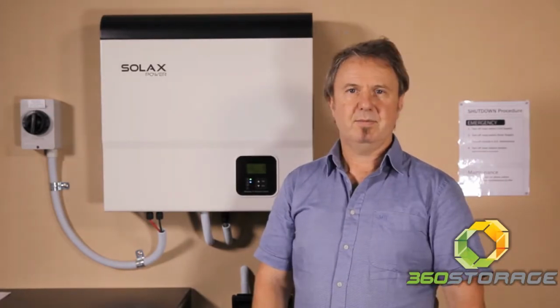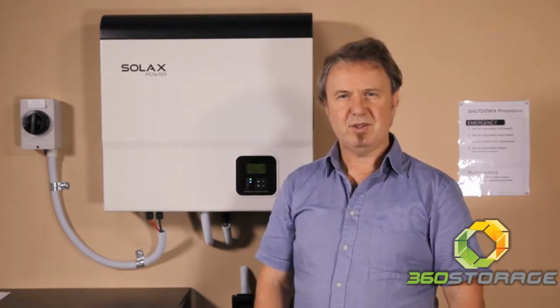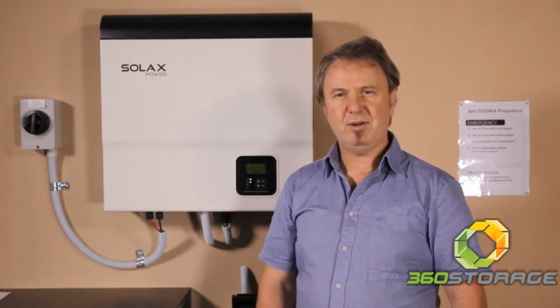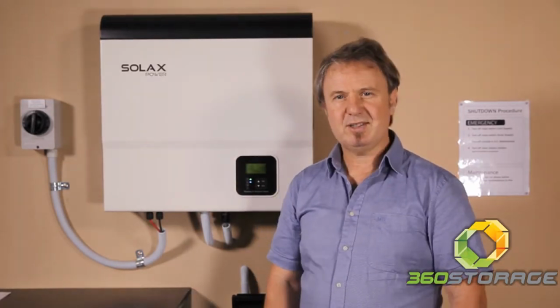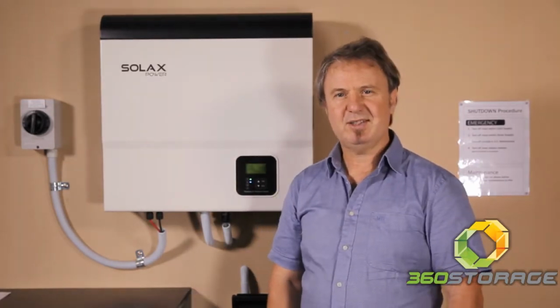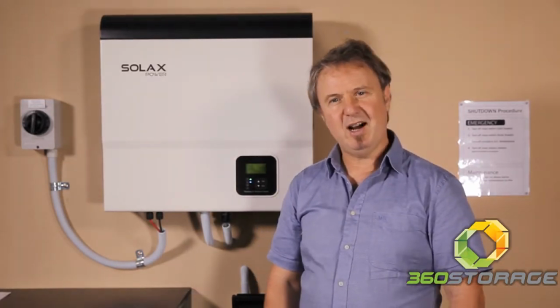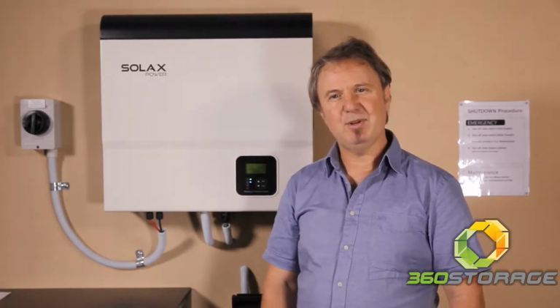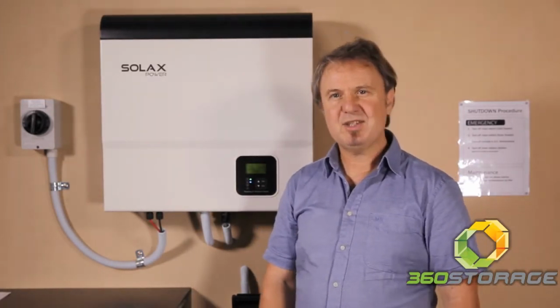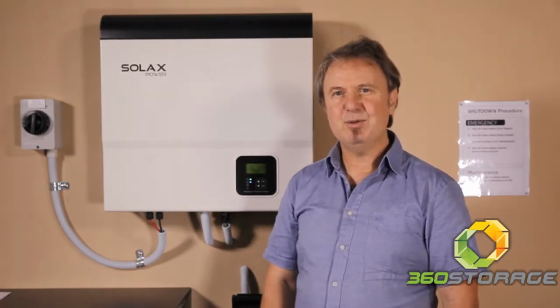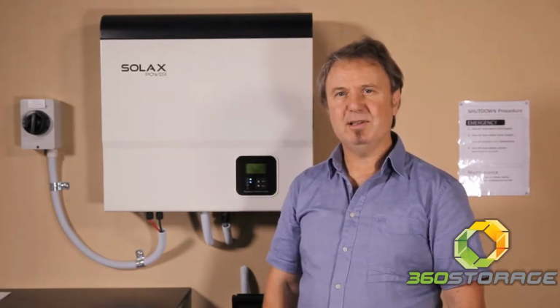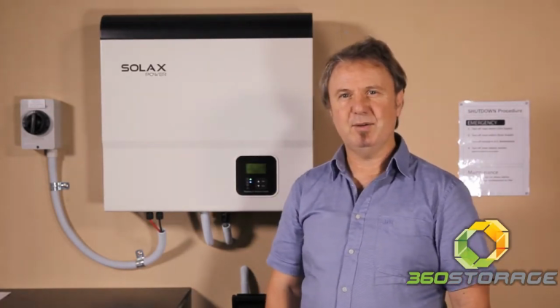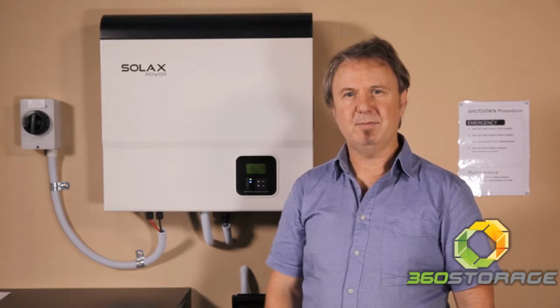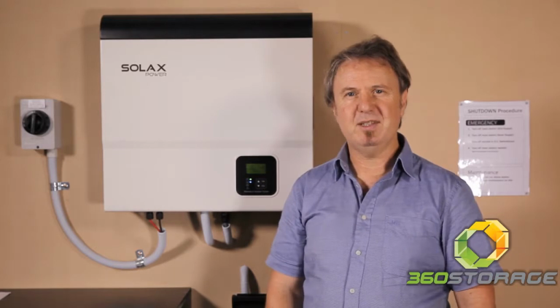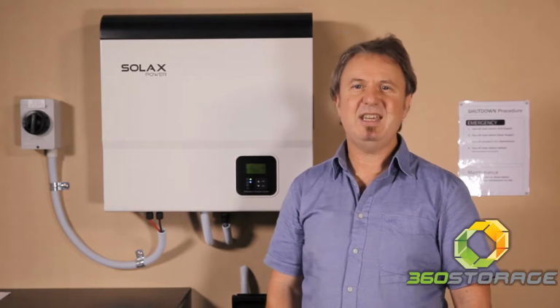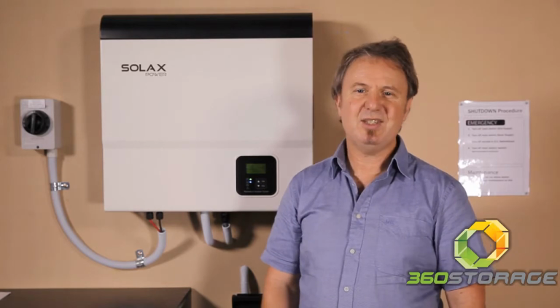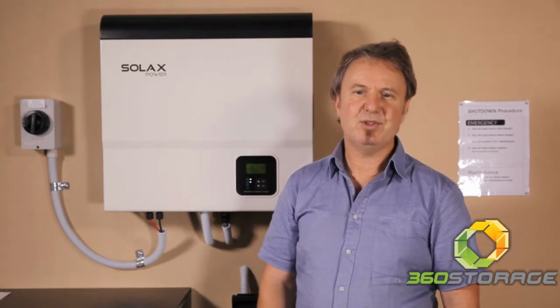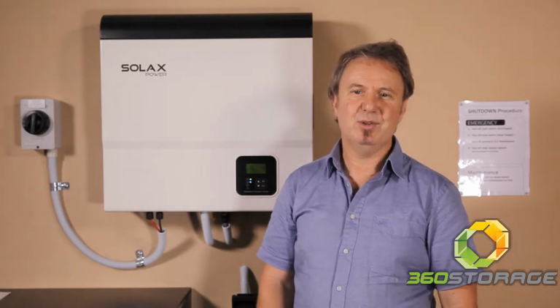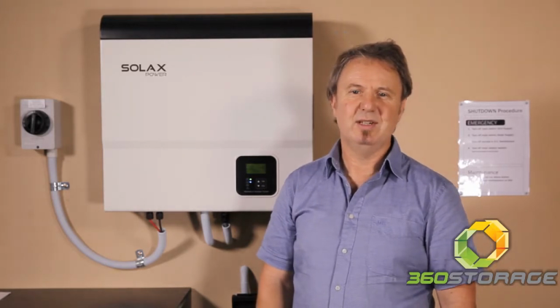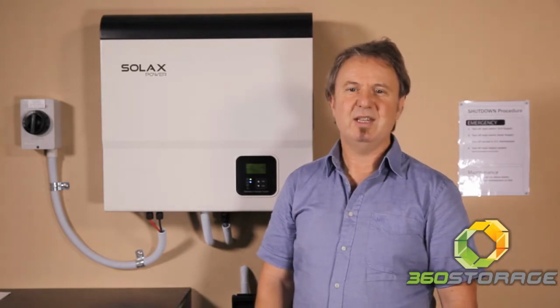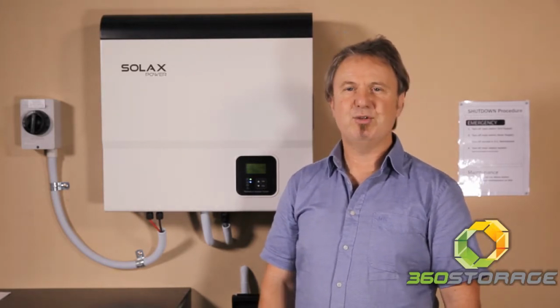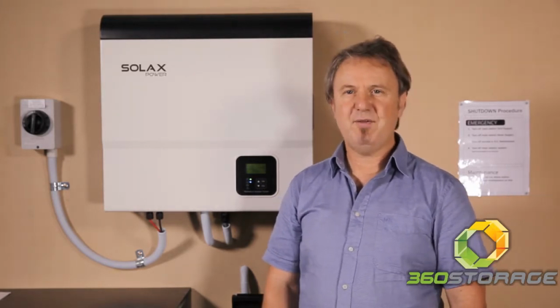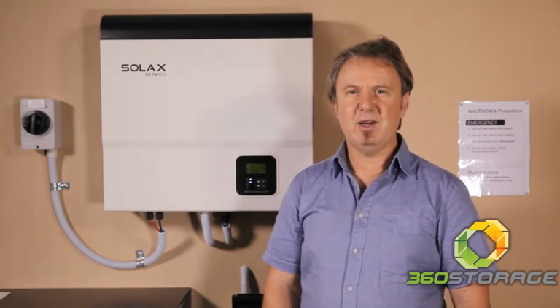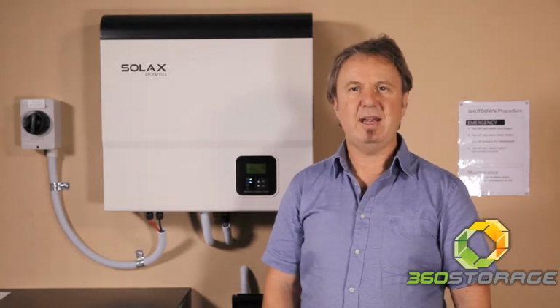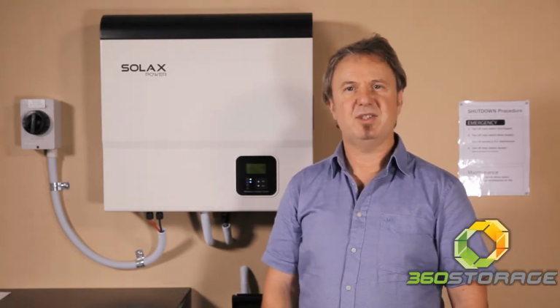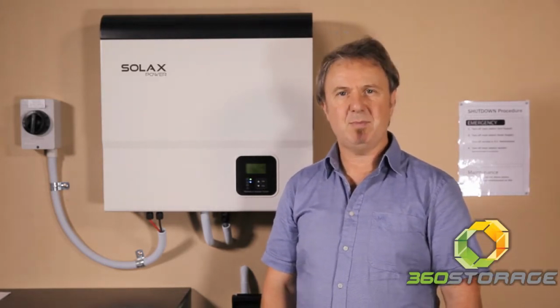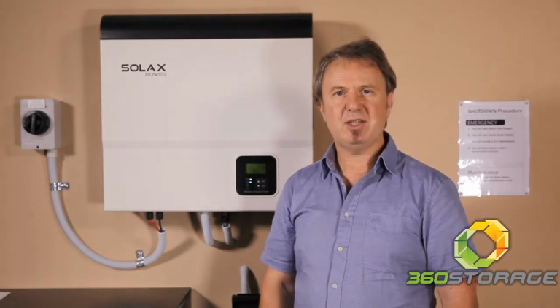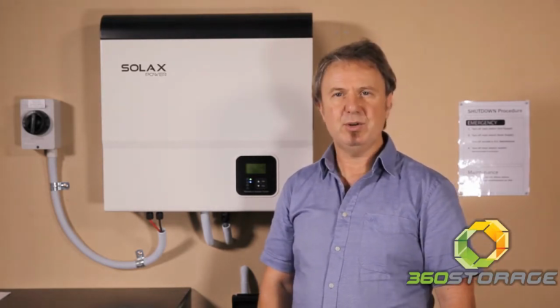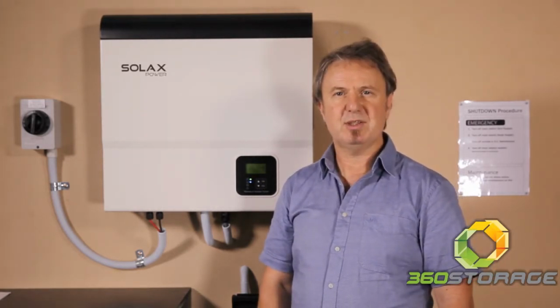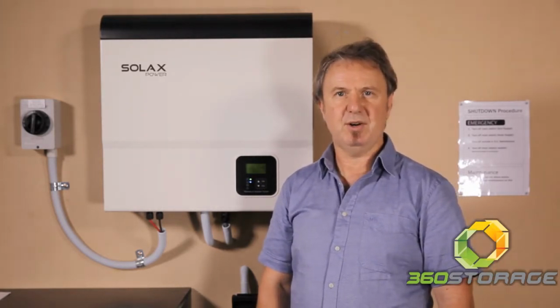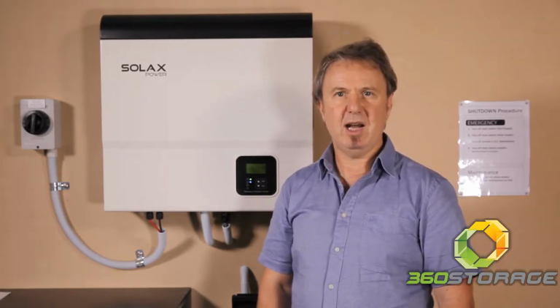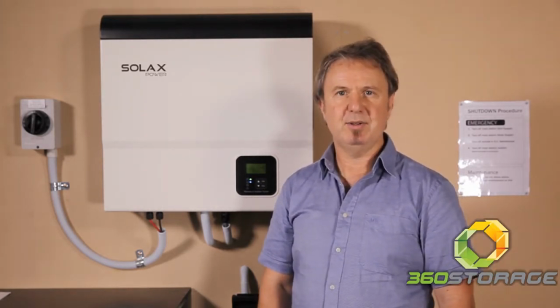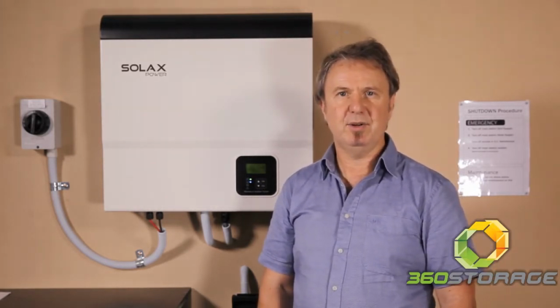The SolarX Hybrid SU model inverter is easy to install, it's great value, and it's a smart choice for a hybrid inverter.